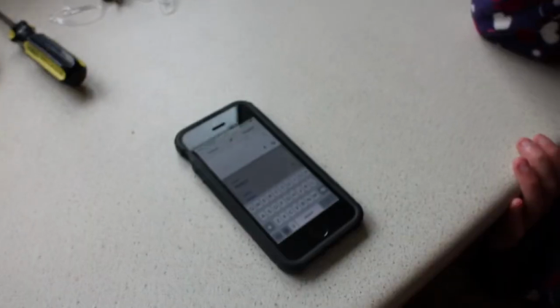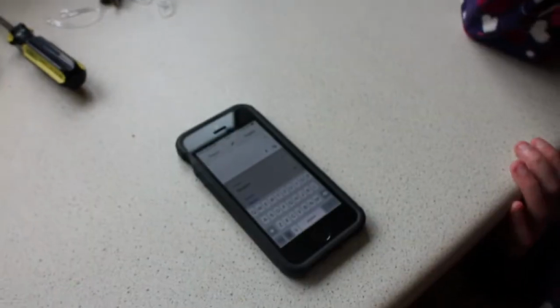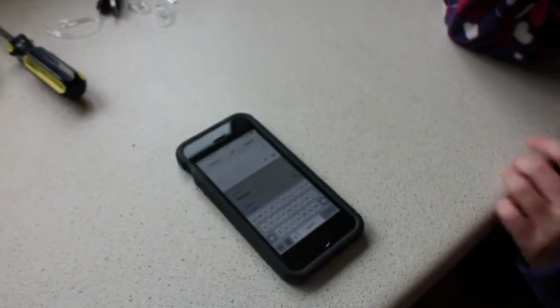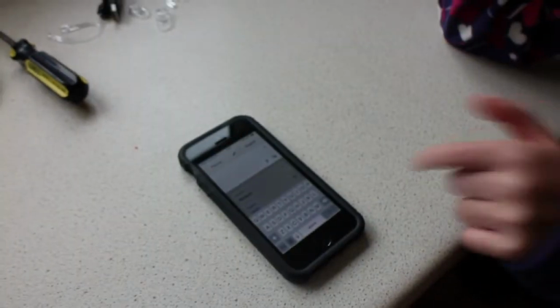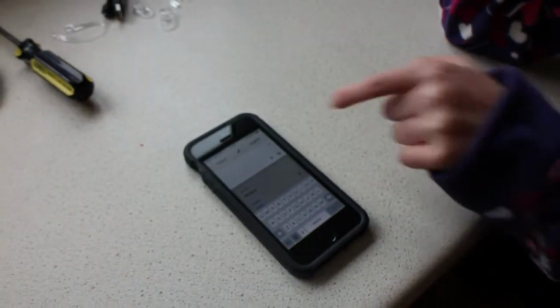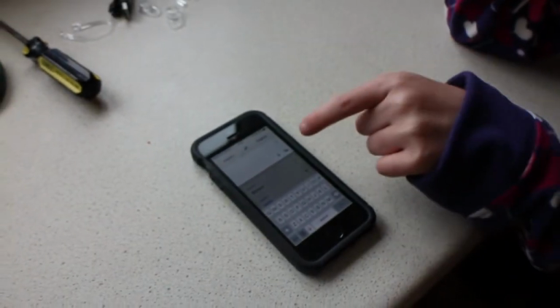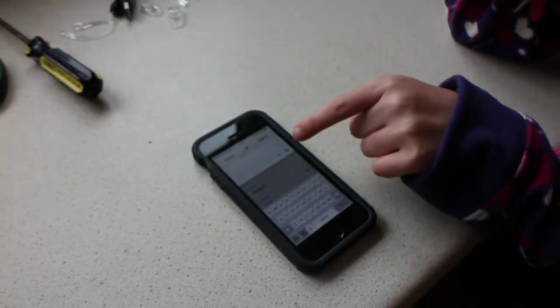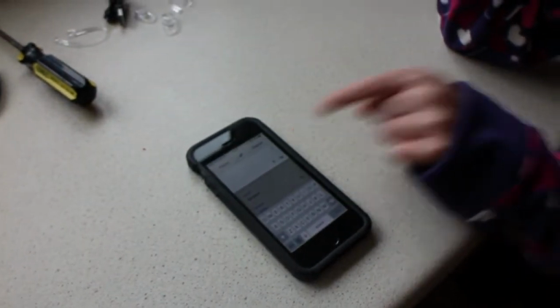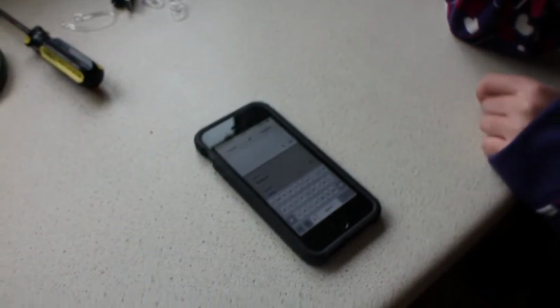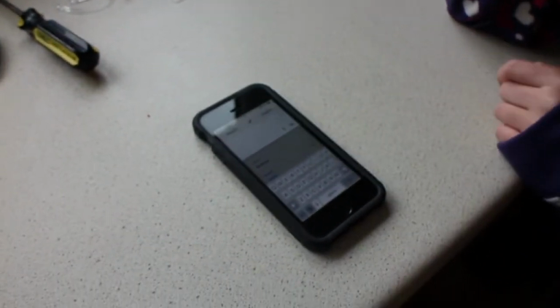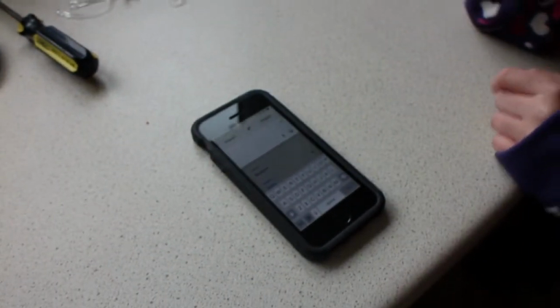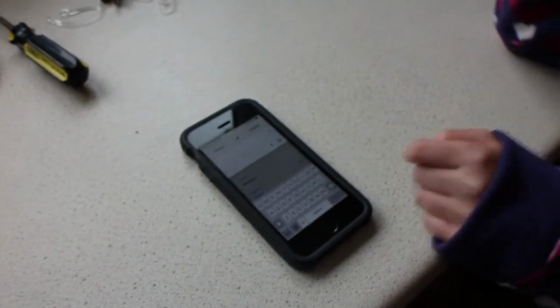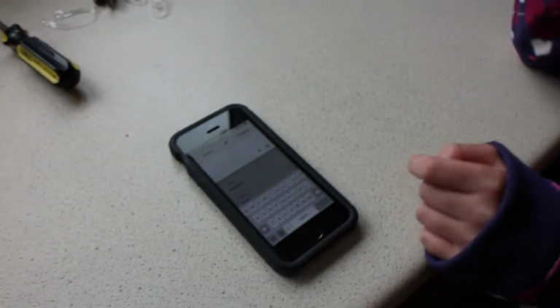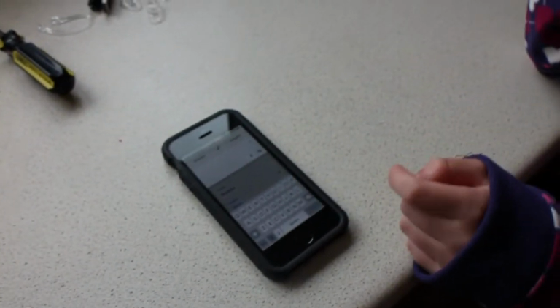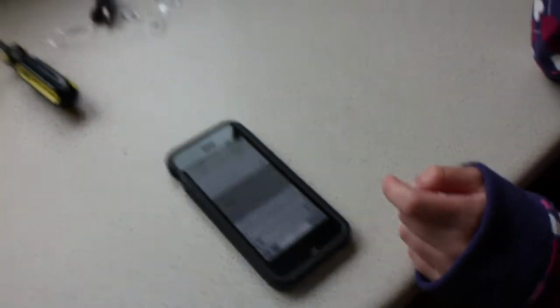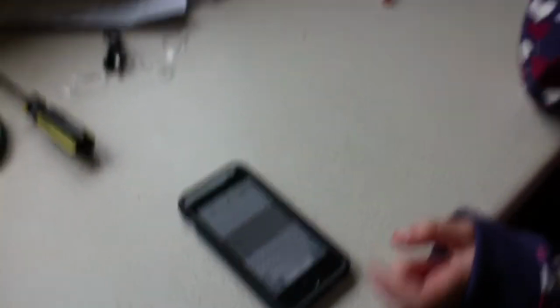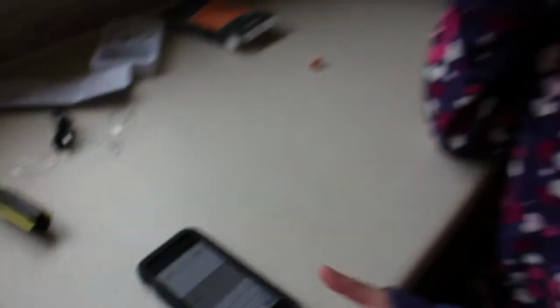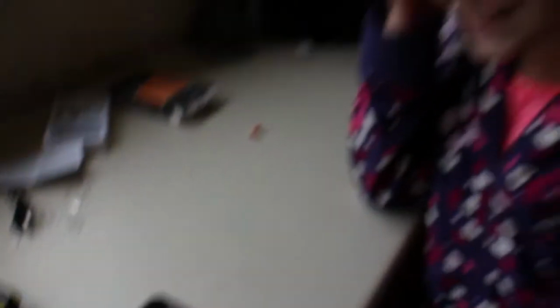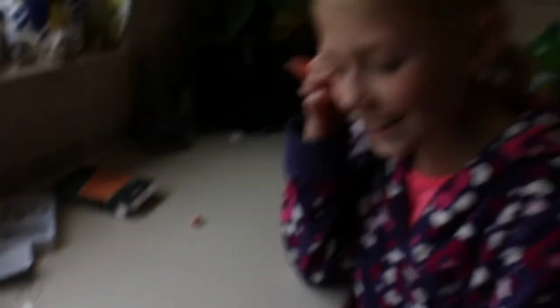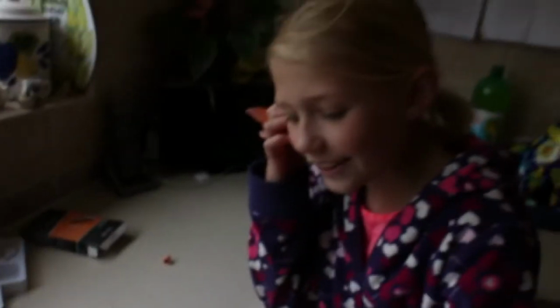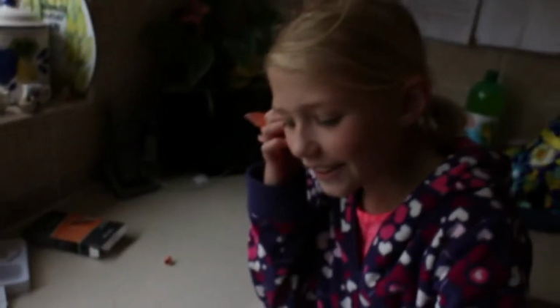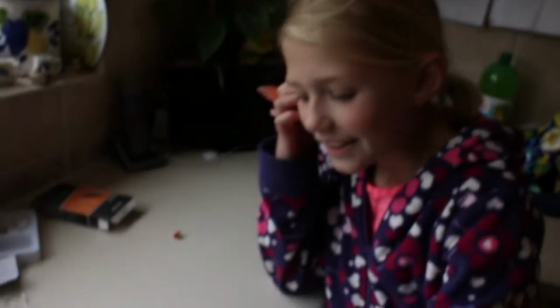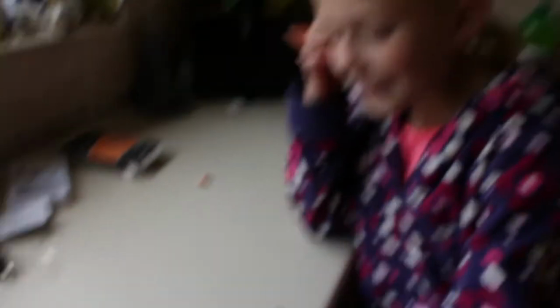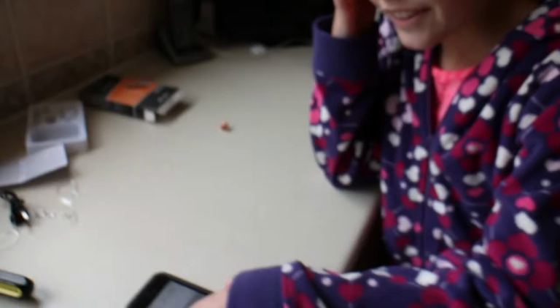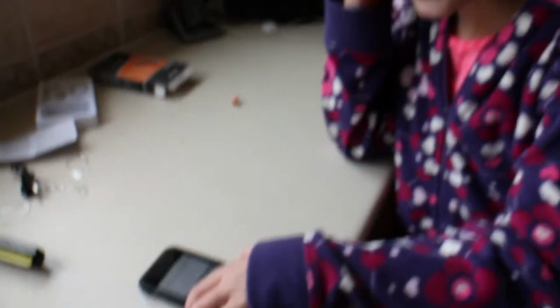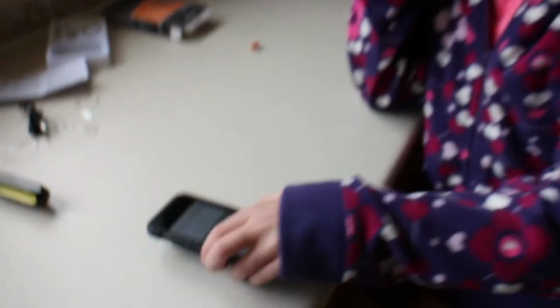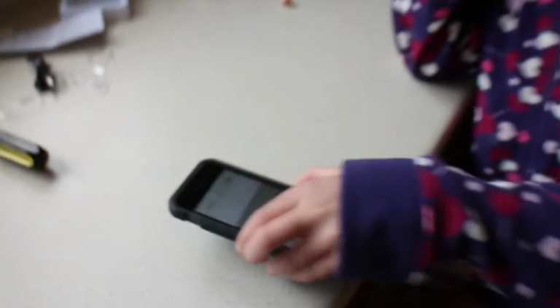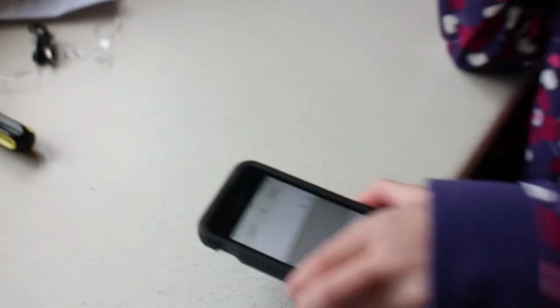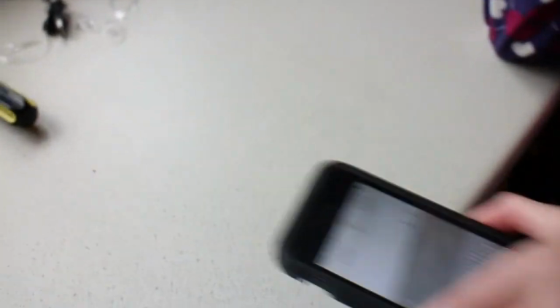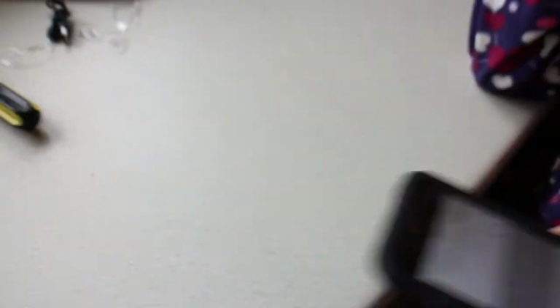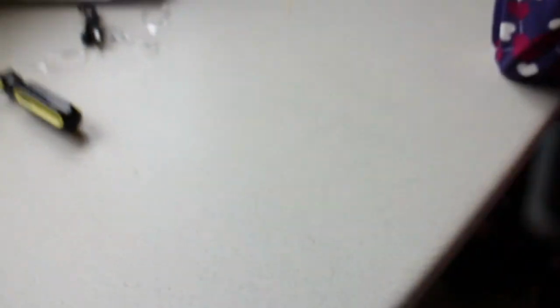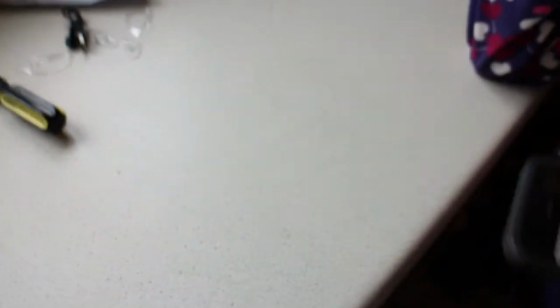Now we hook it up to Google Translate. Let's test it out and see if I can understand this passing Frenchman.